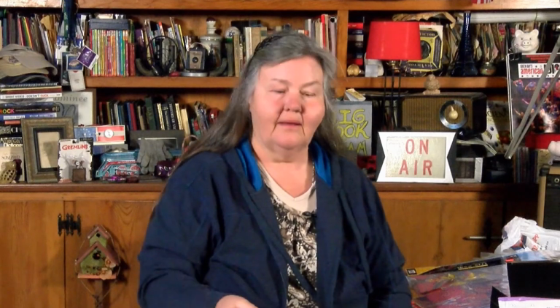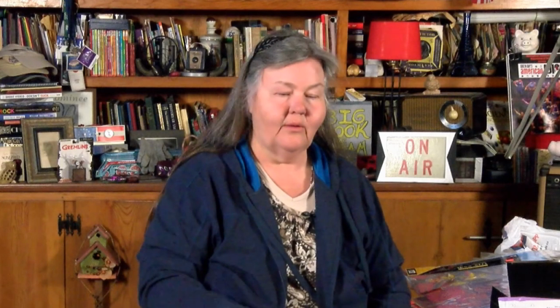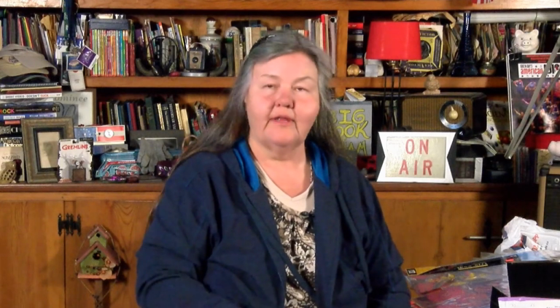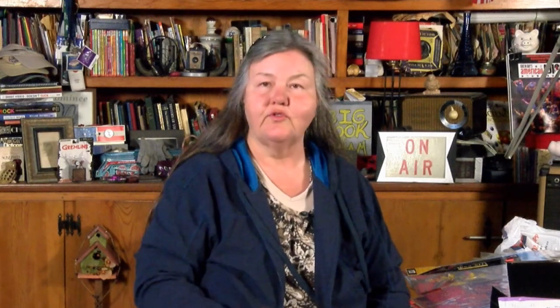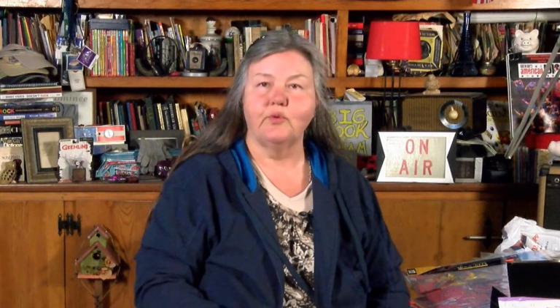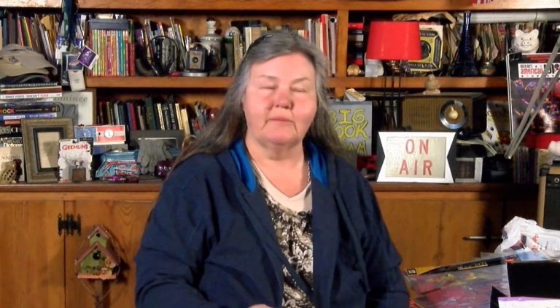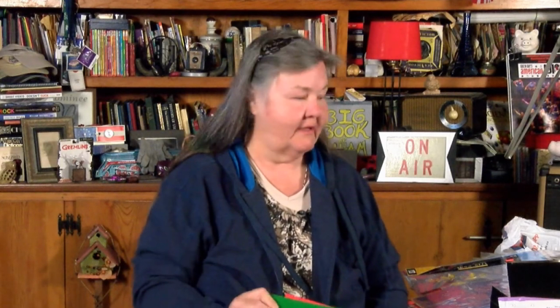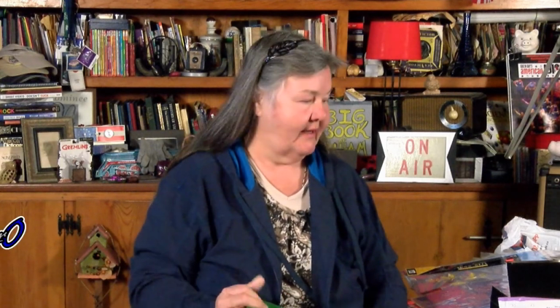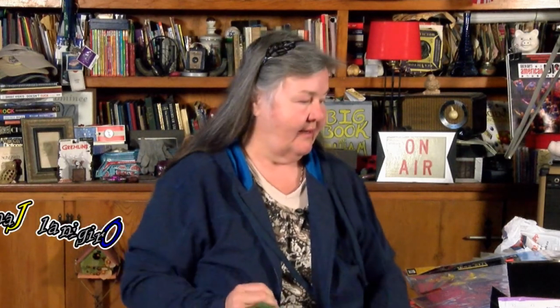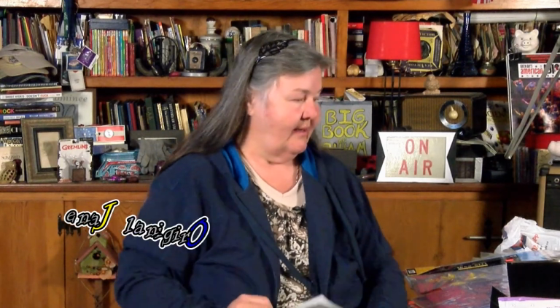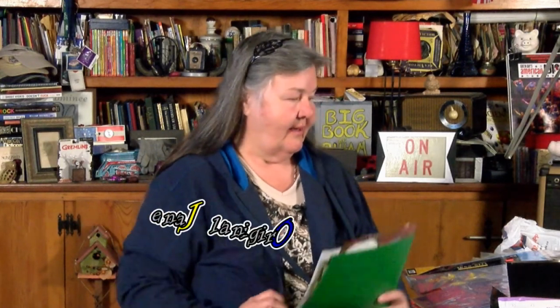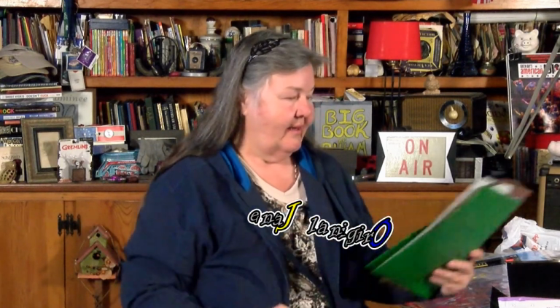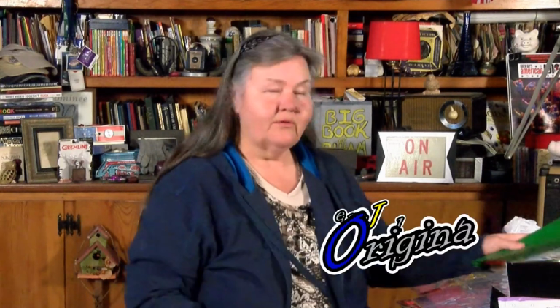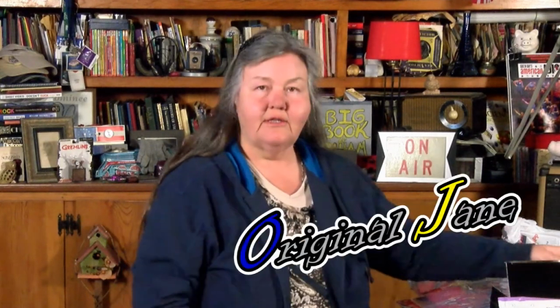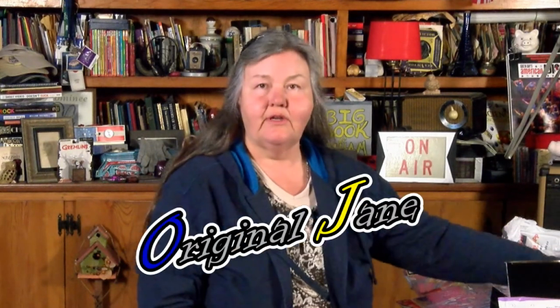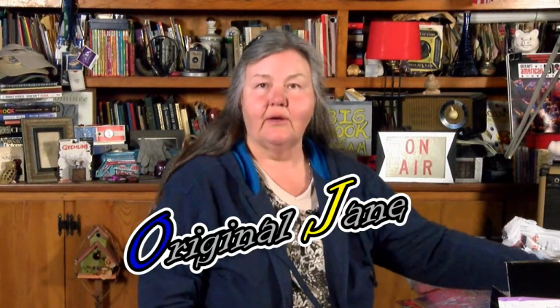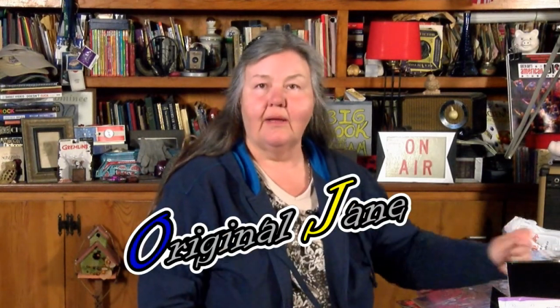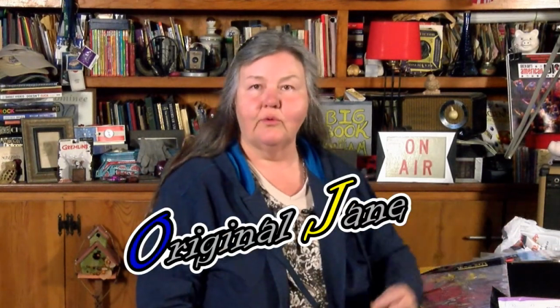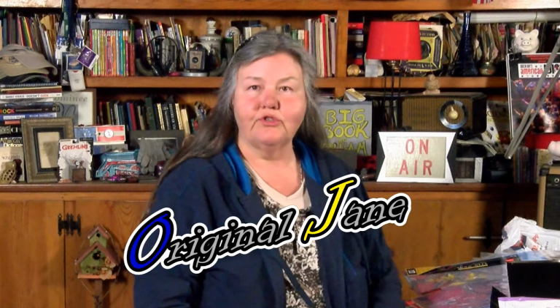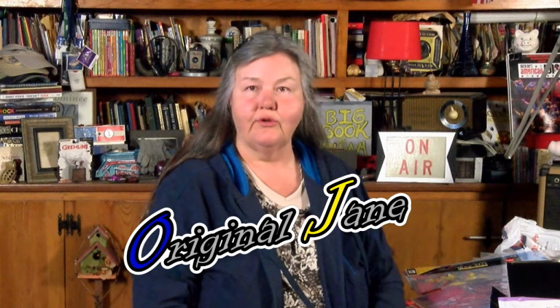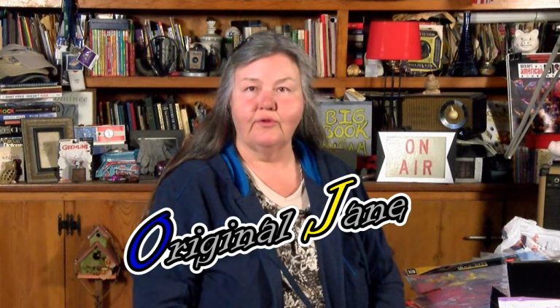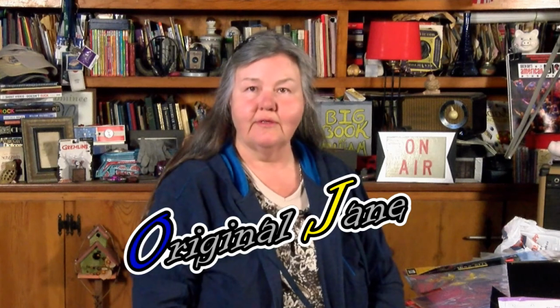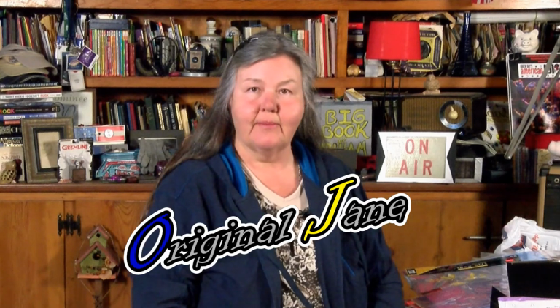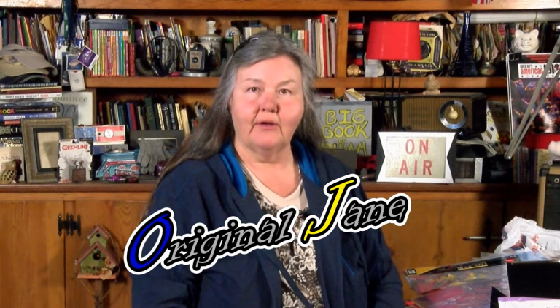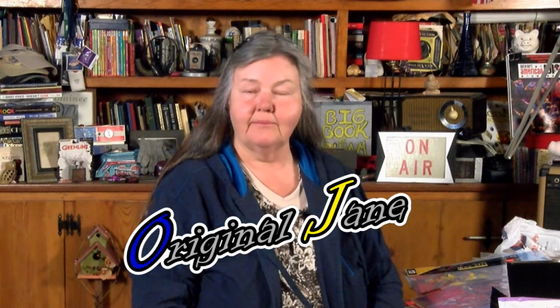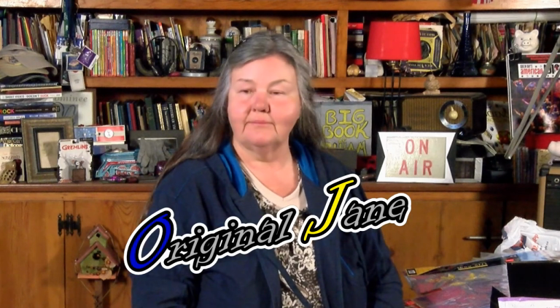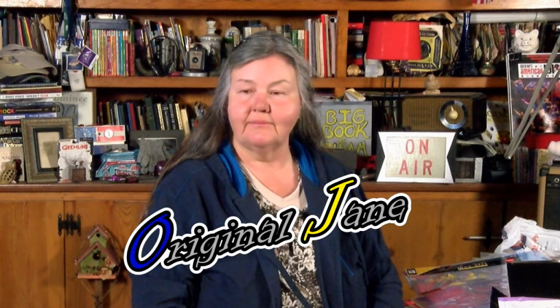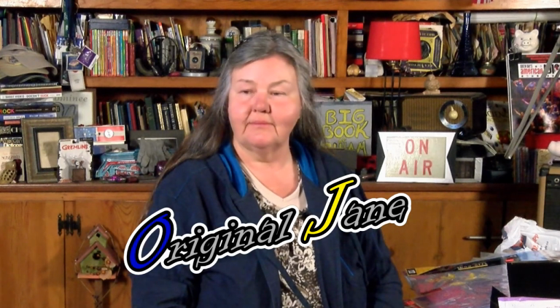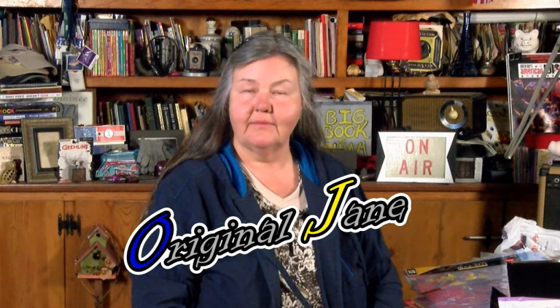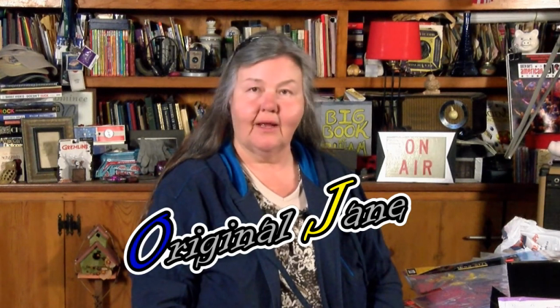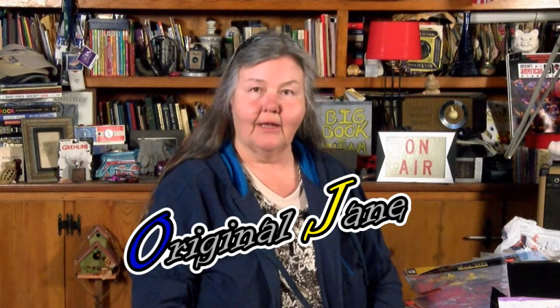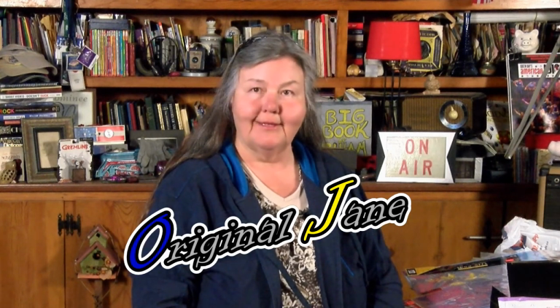Hello, and thanks for joining me today. On today's video, I'm going to show you a few things I bought at Hobby Lobby.